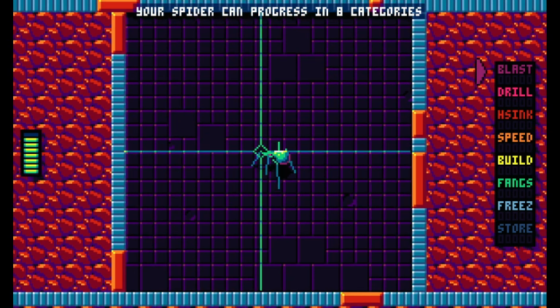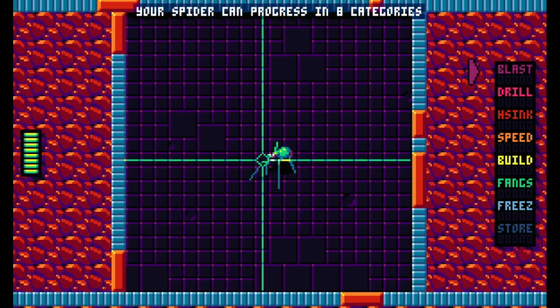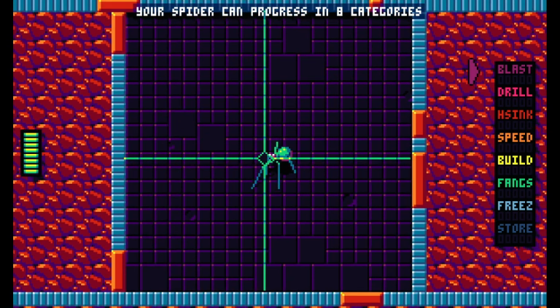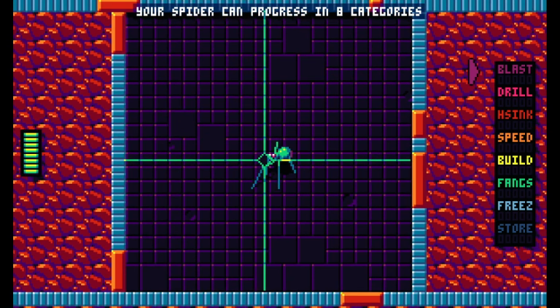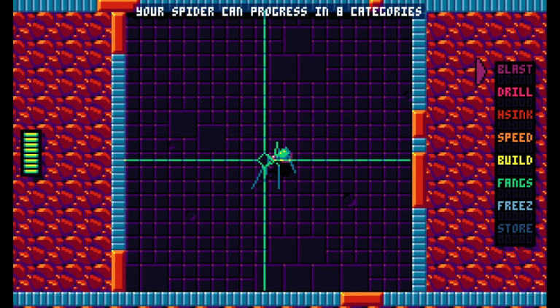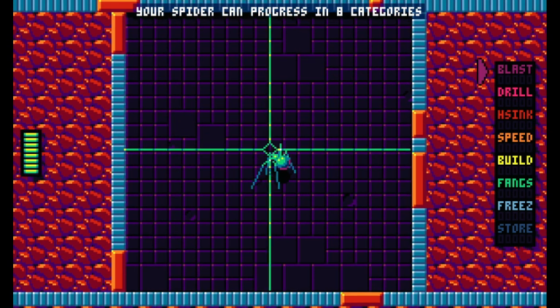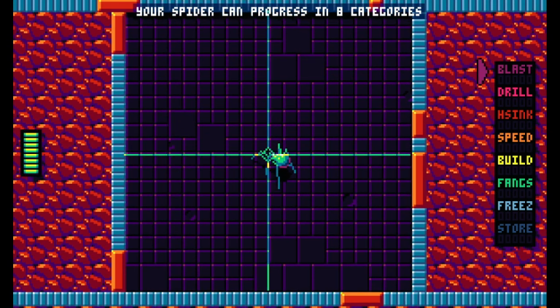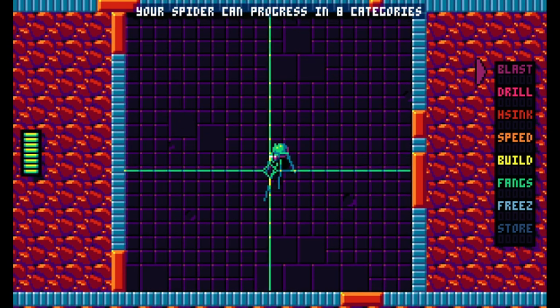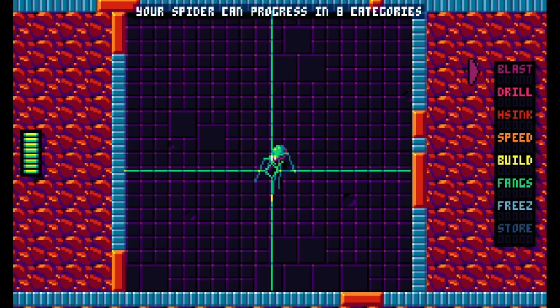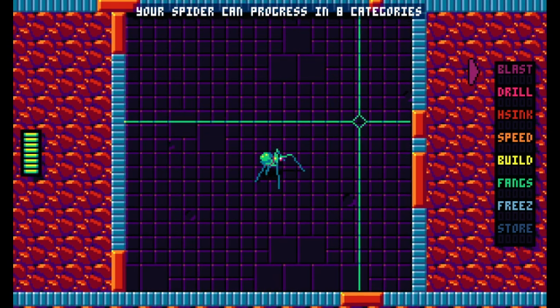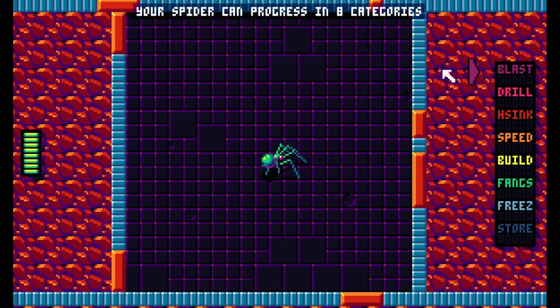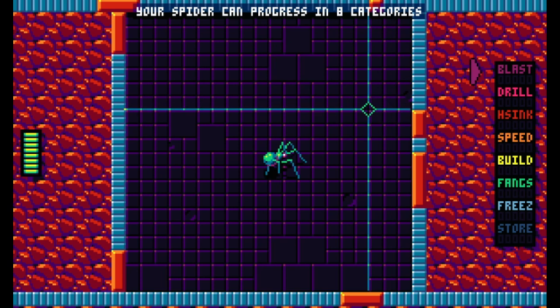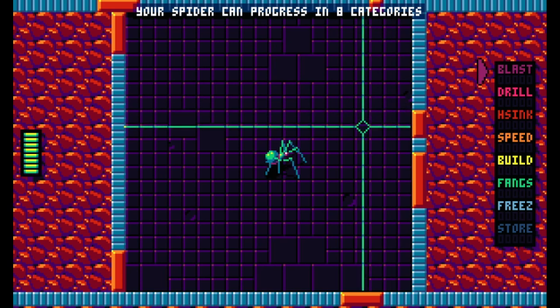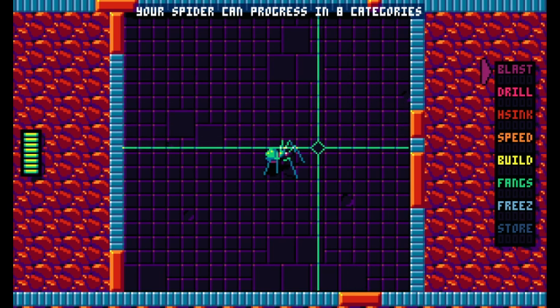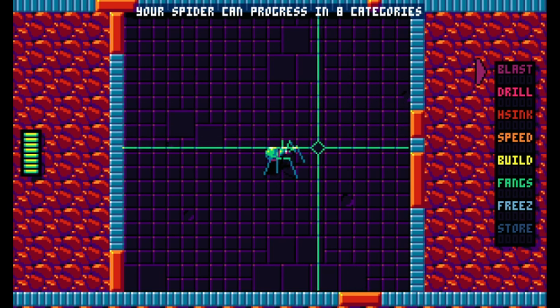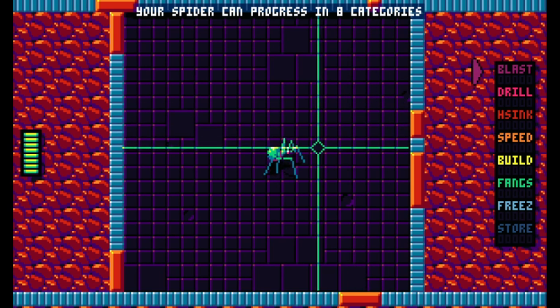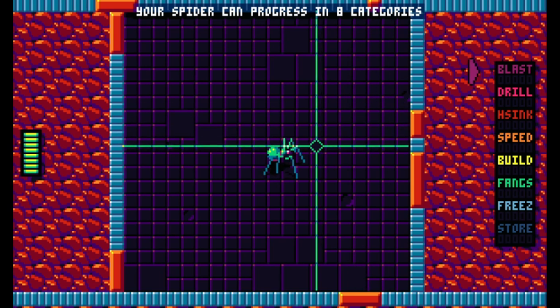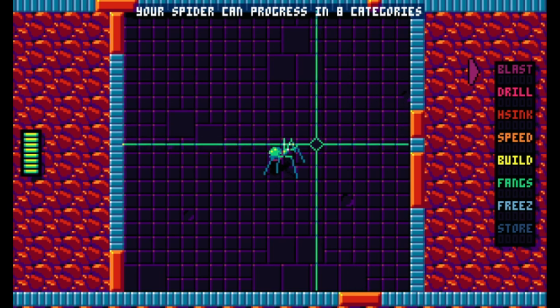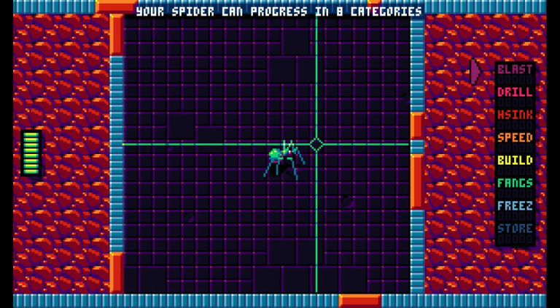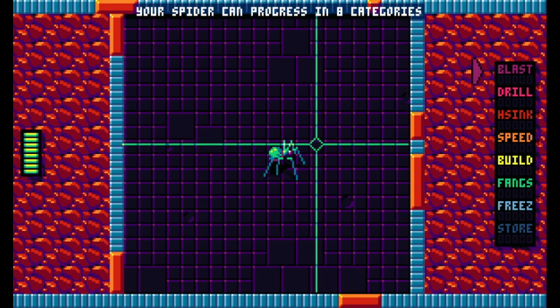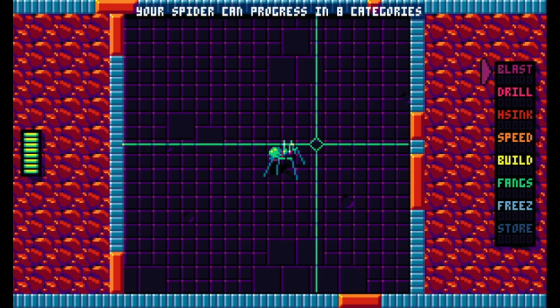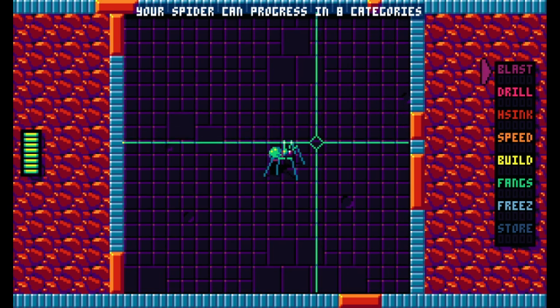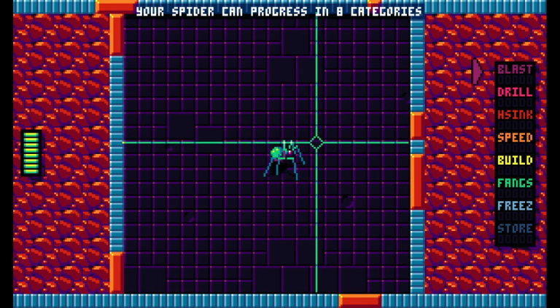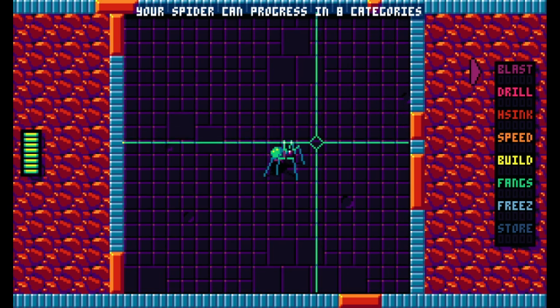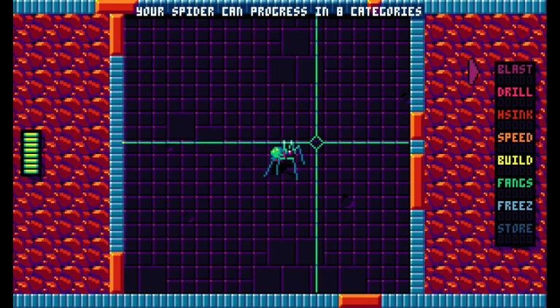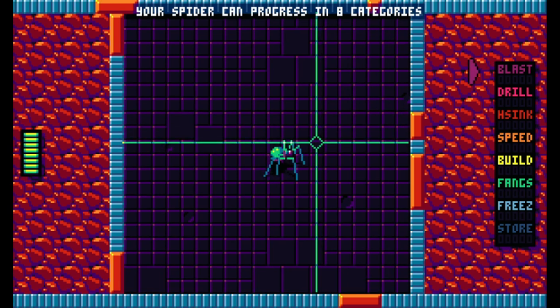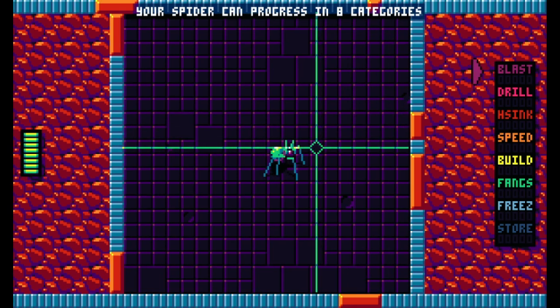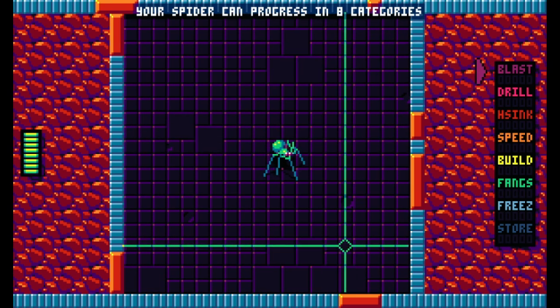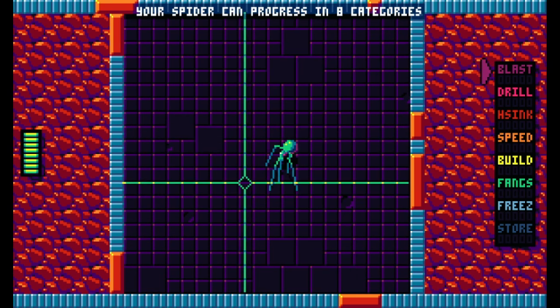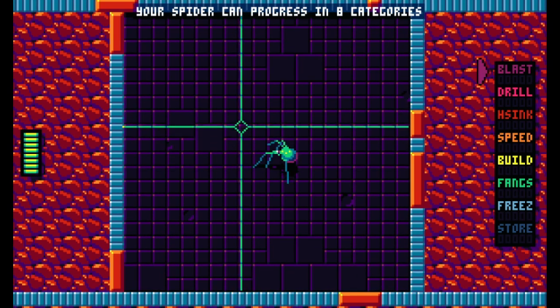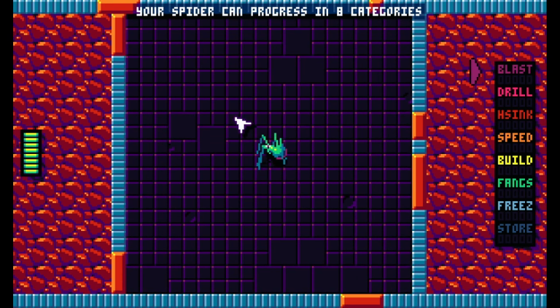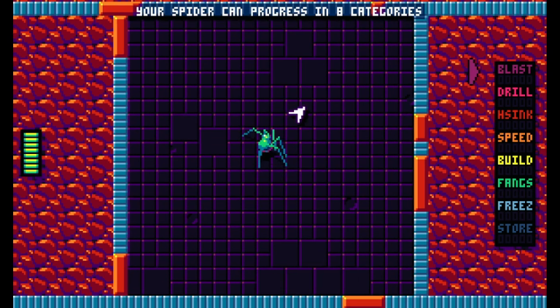So we can't move and target at the same time. Right click to fire missiles. But we can fire and move. Your spider can progress in eight categories: Blast, Drill, Sink, Speed, Build, Thanks, Freeze, Store. This is a lot of stuff.